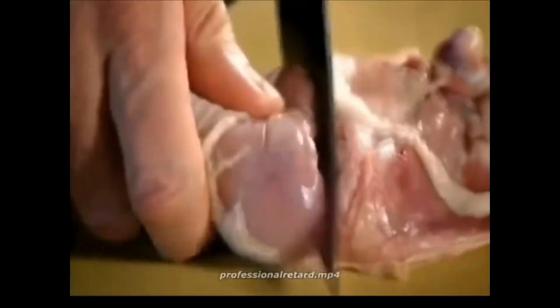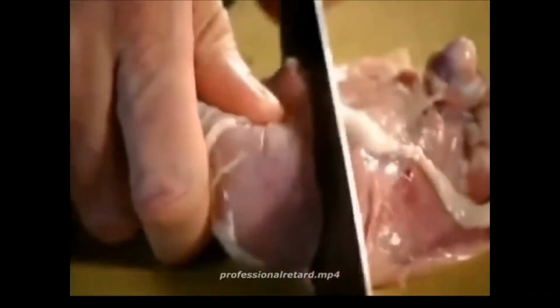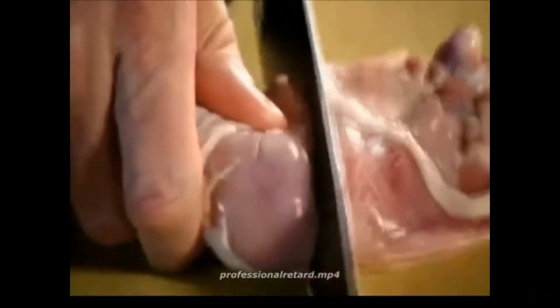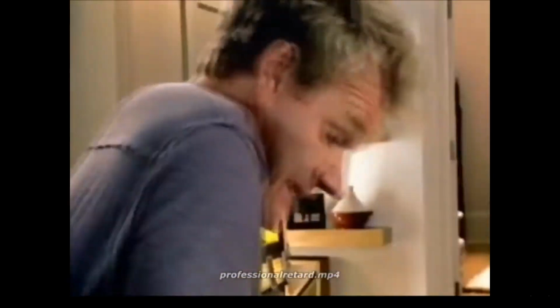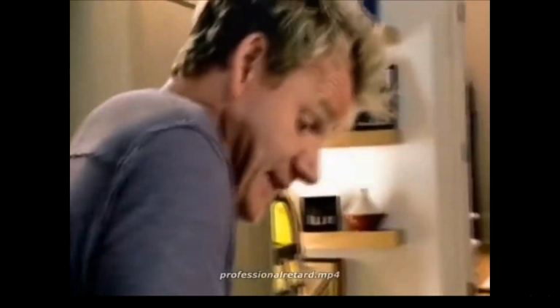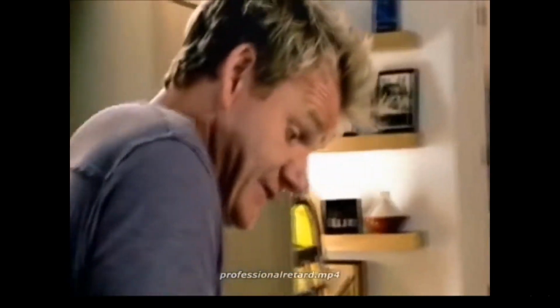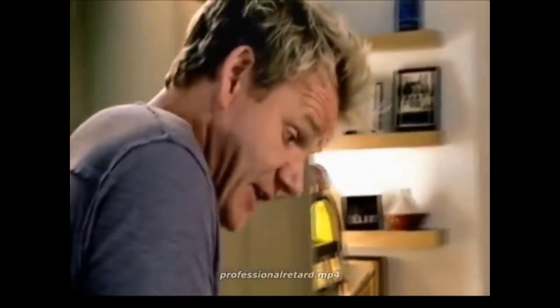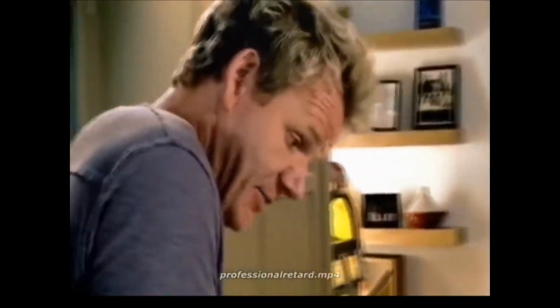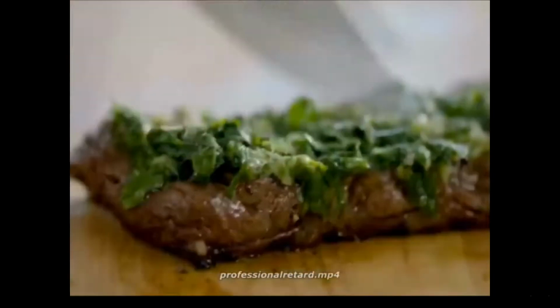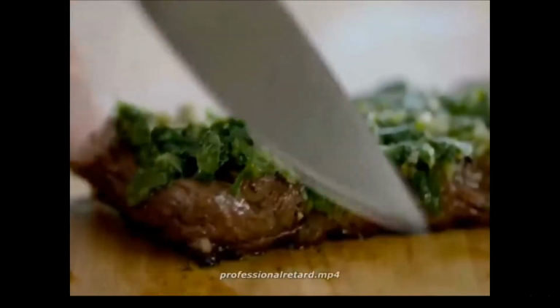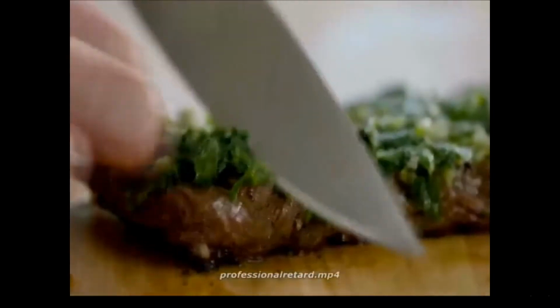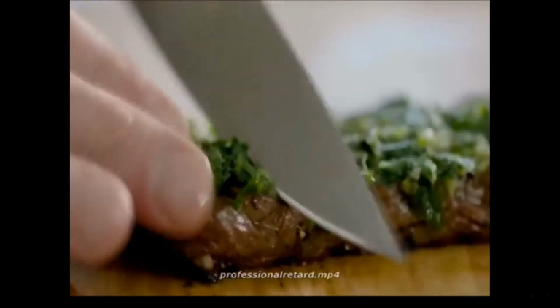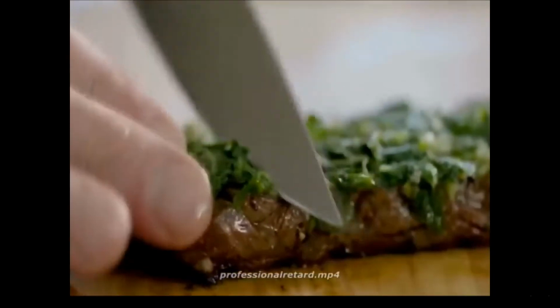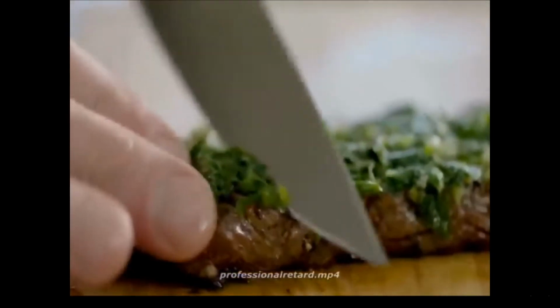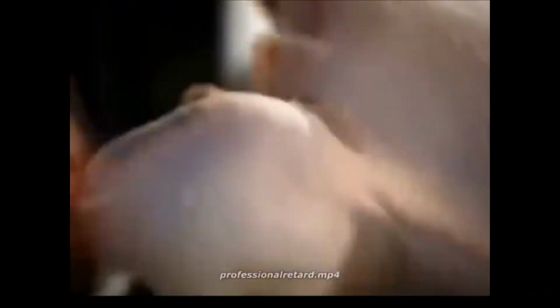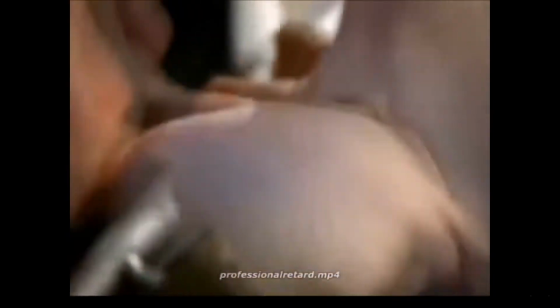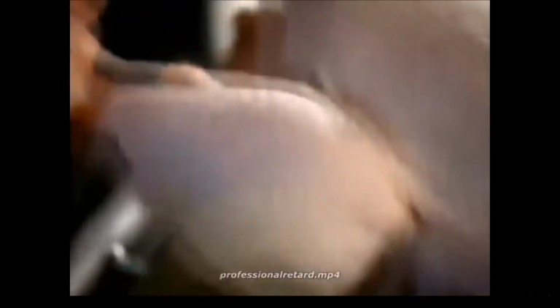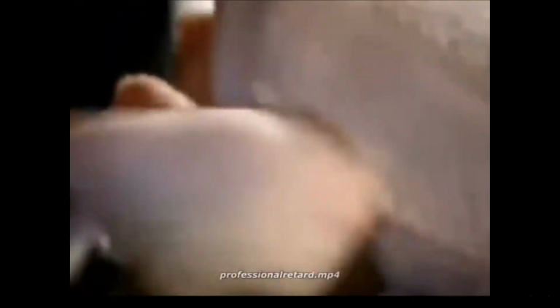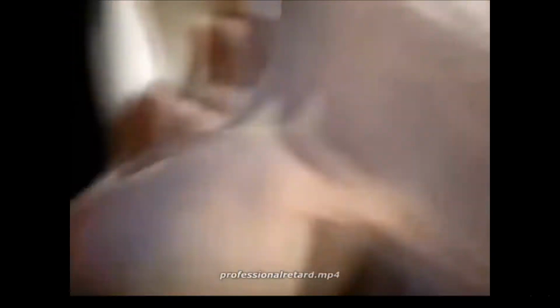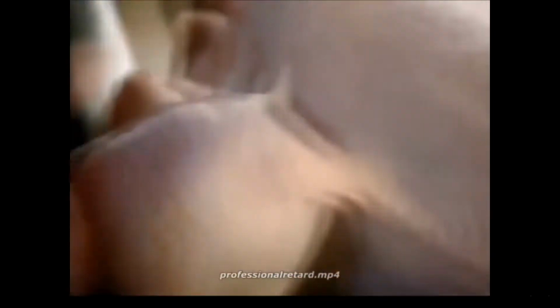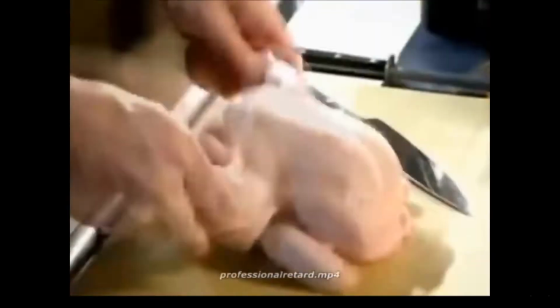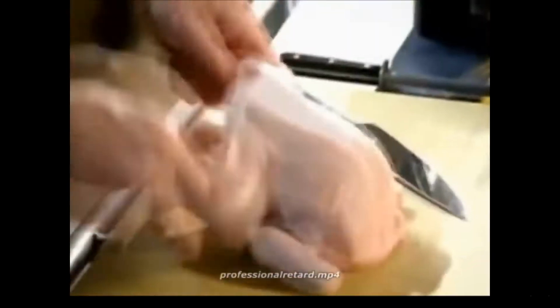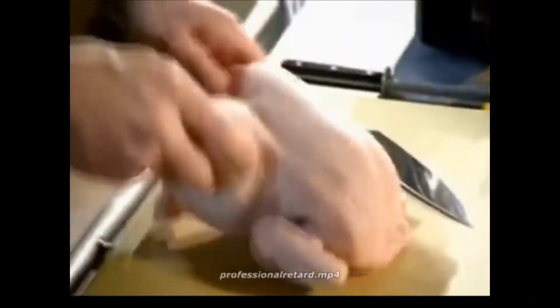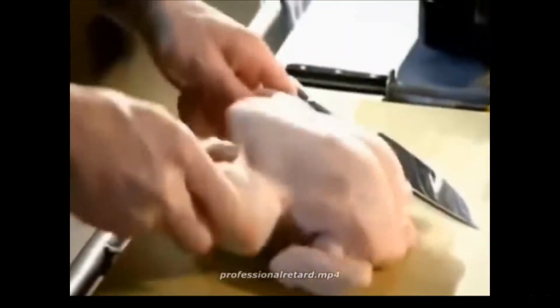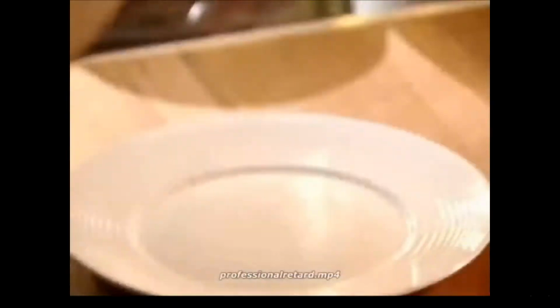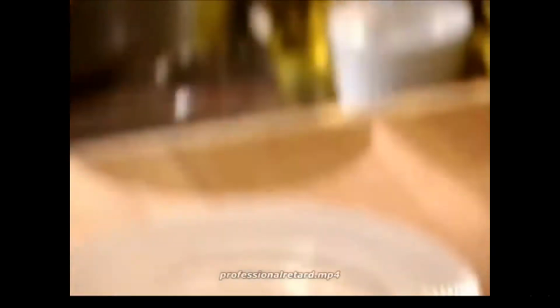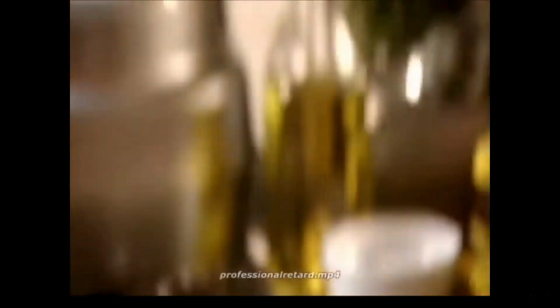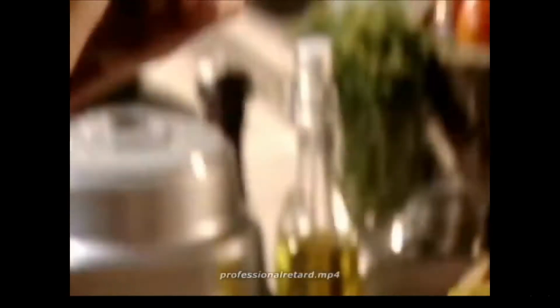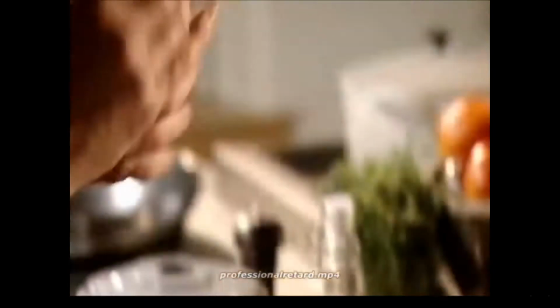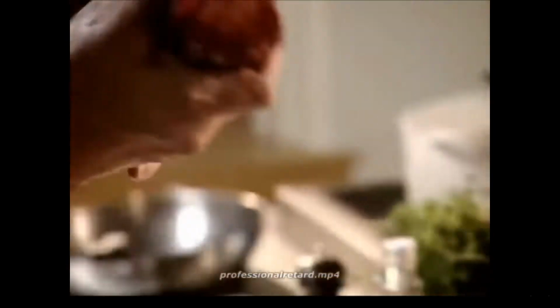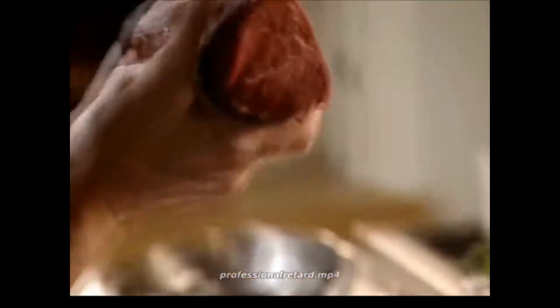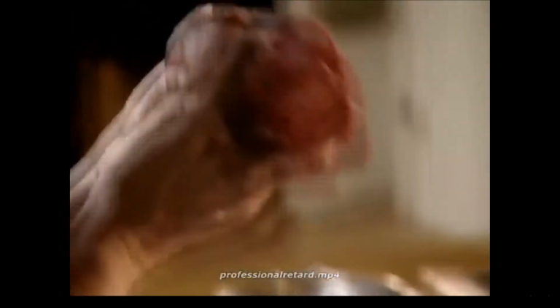Now, lift up the skirt. Open up the legs. Look at it — it's beautiful.